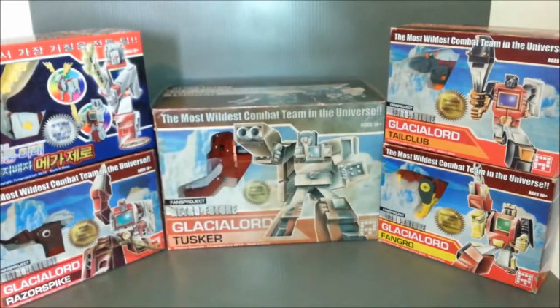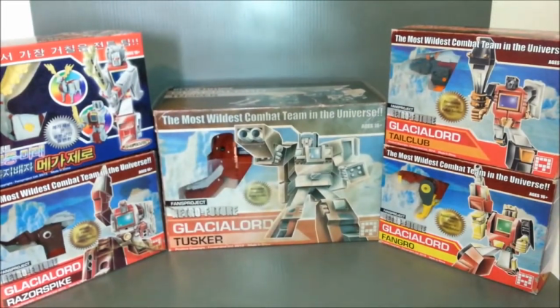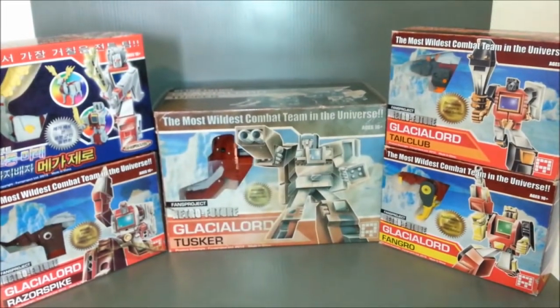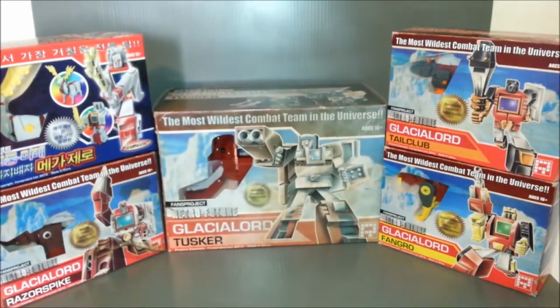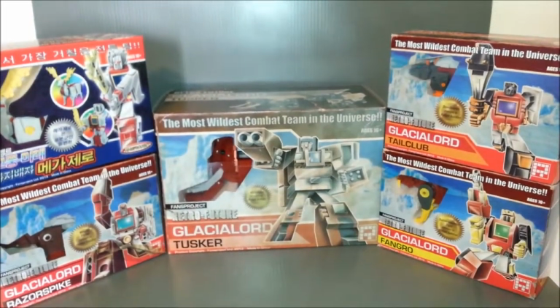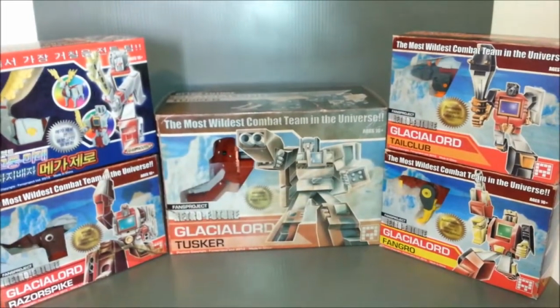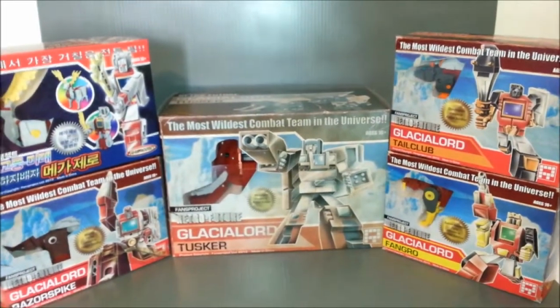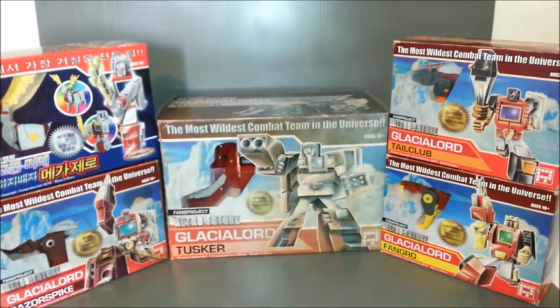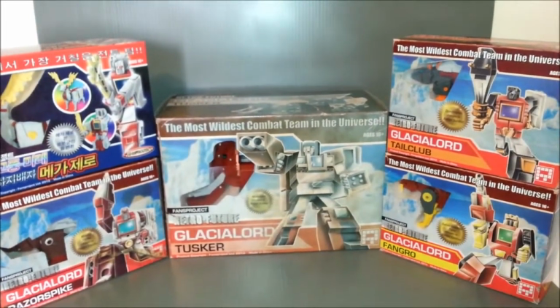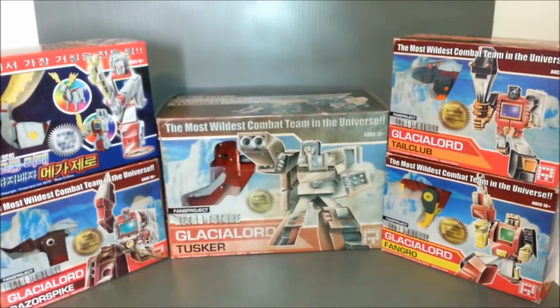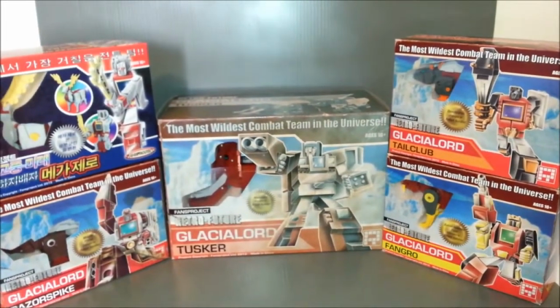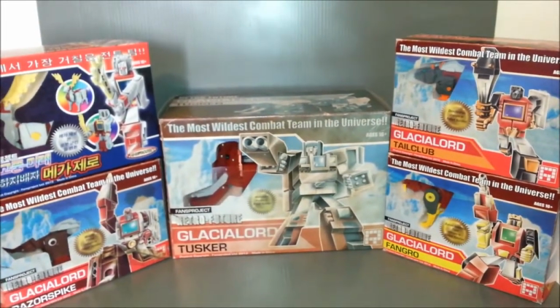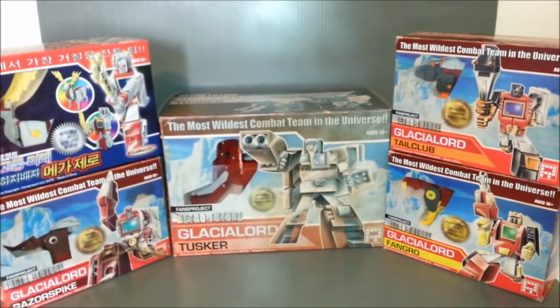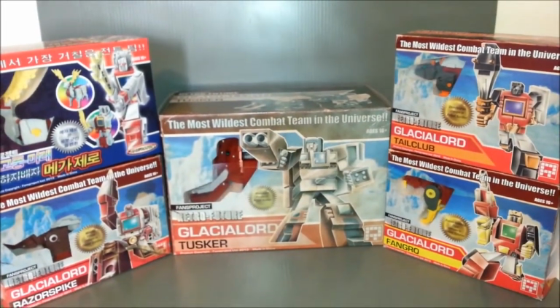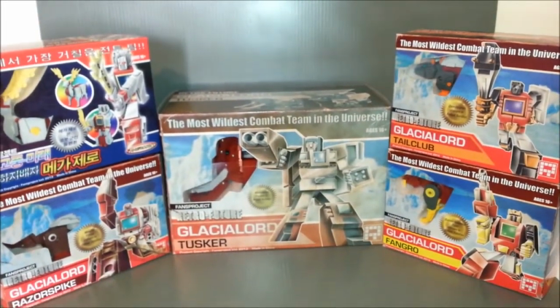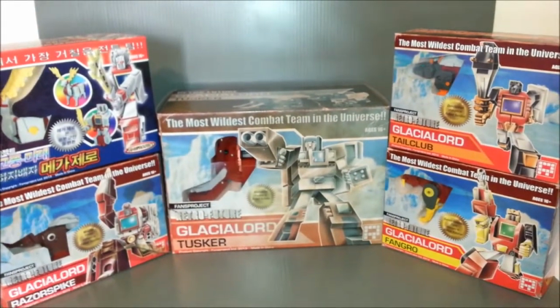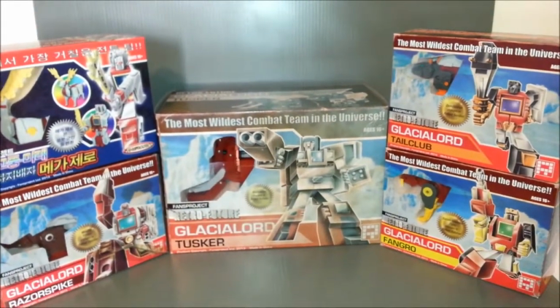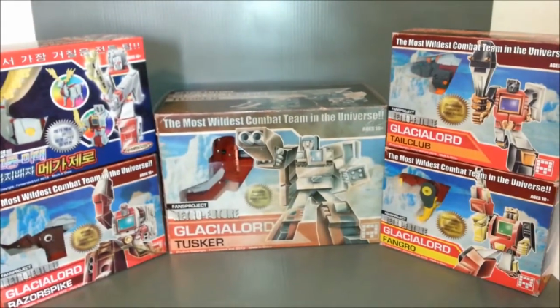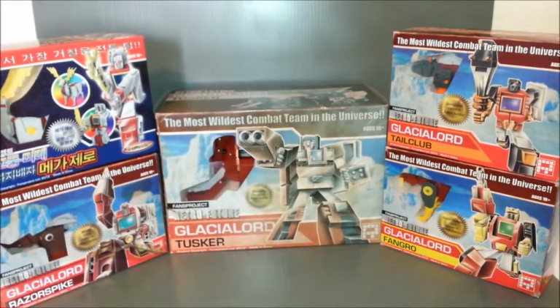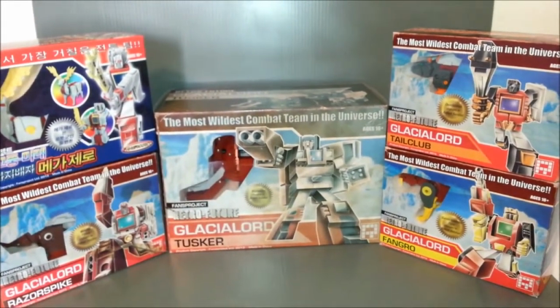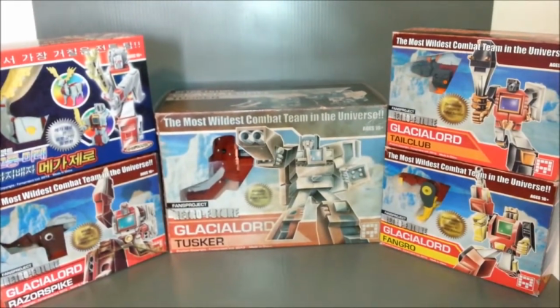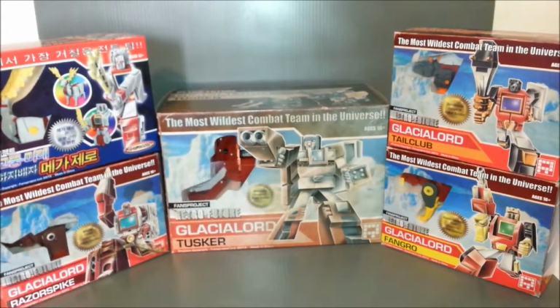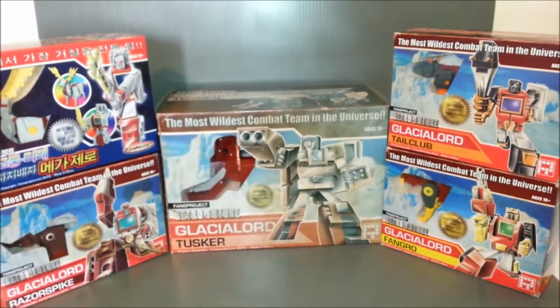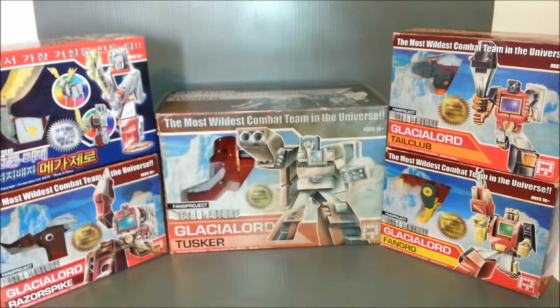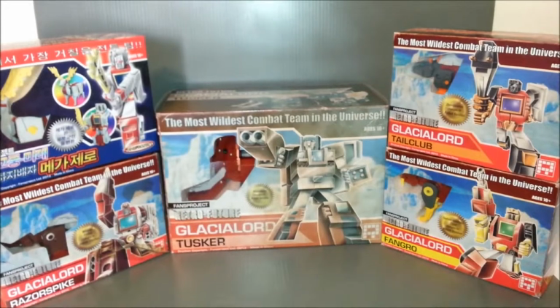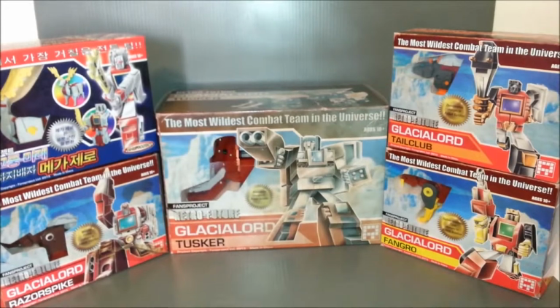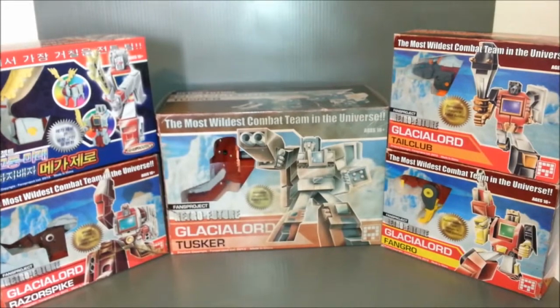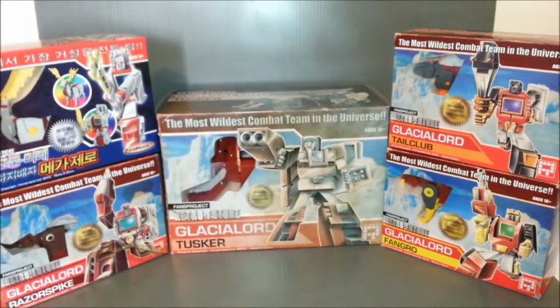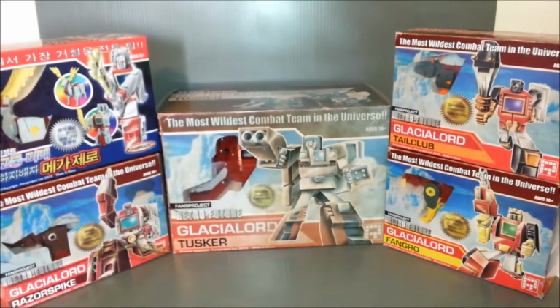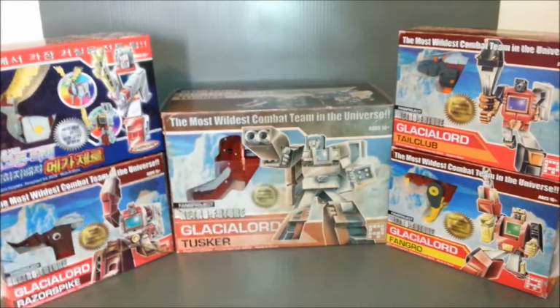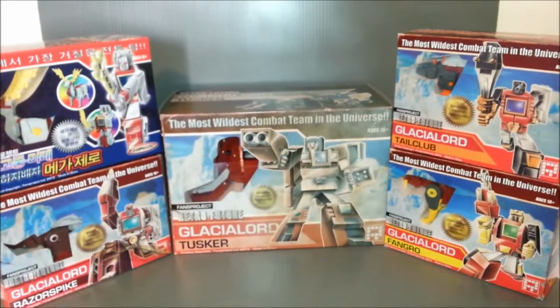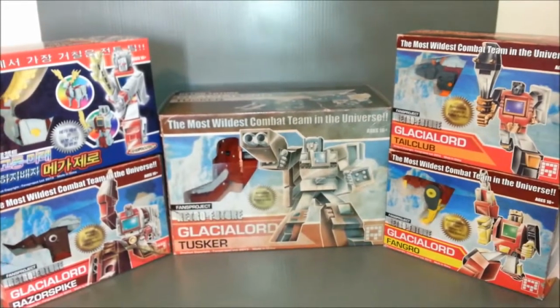Me Grimlock no see Dinobots. Me Grimlock only see Glacialbots.